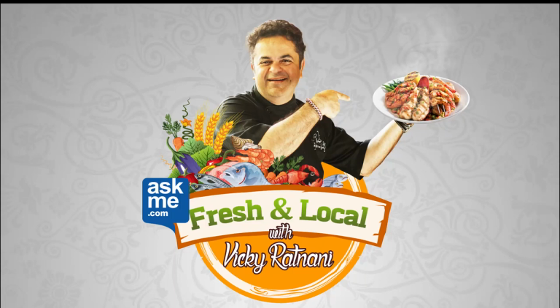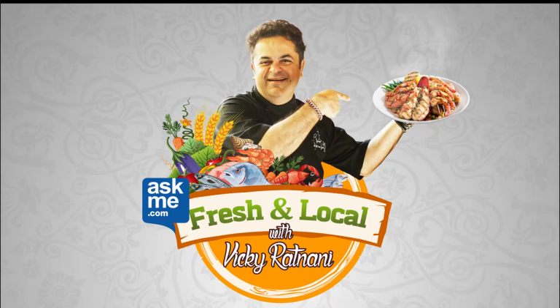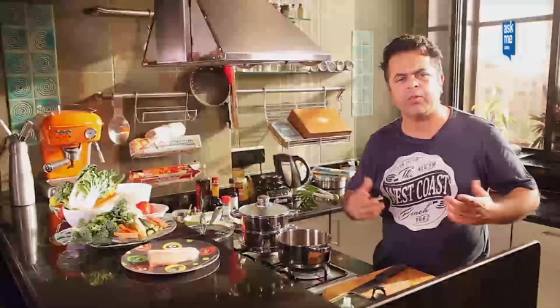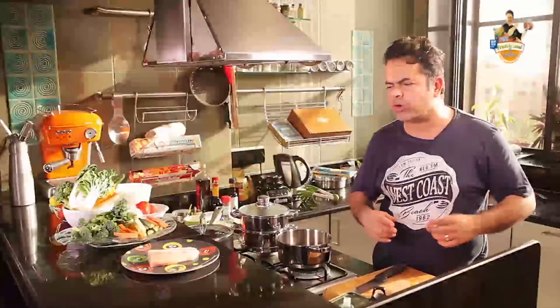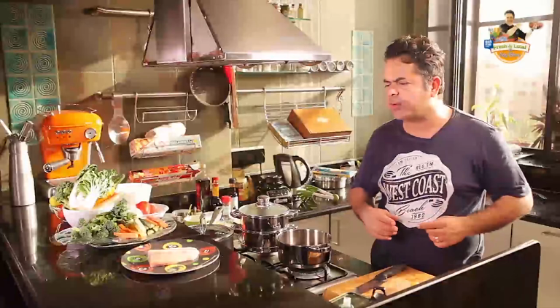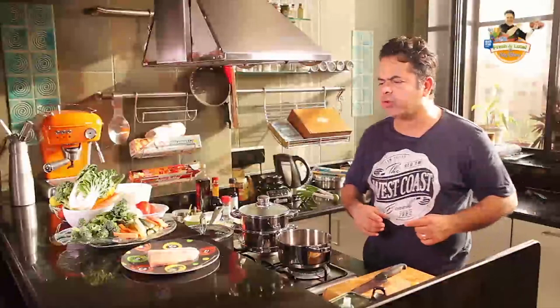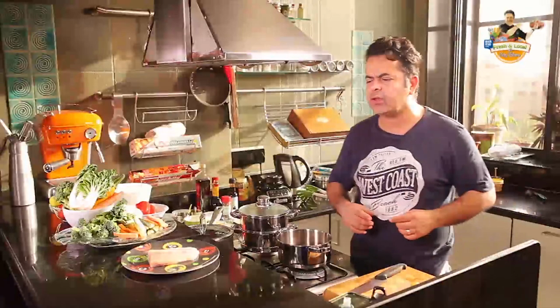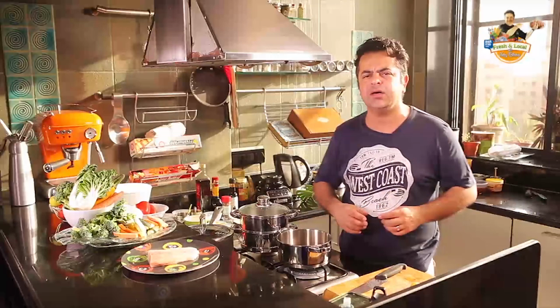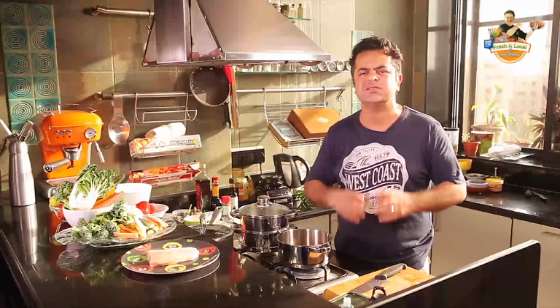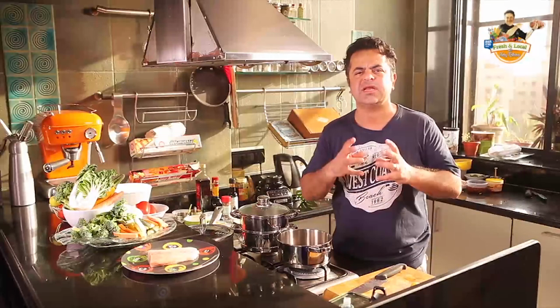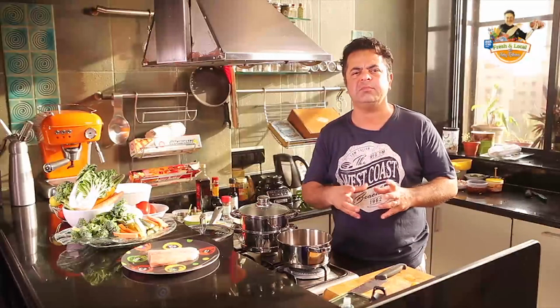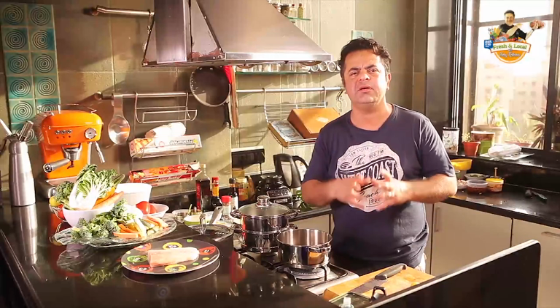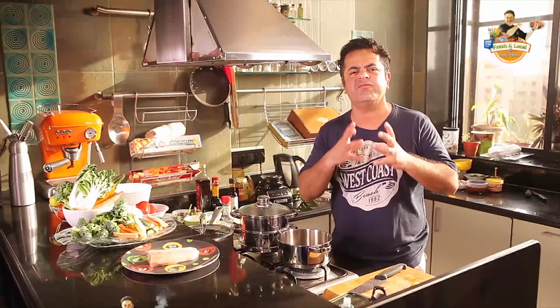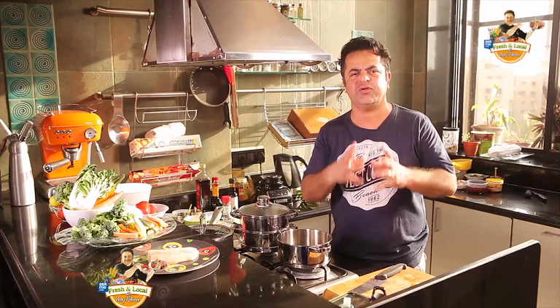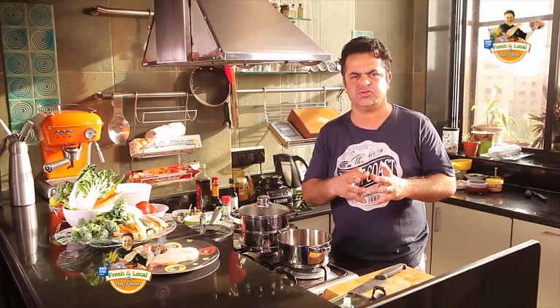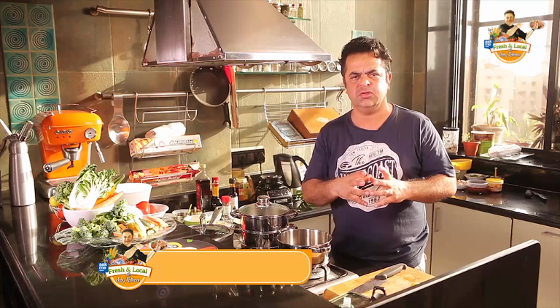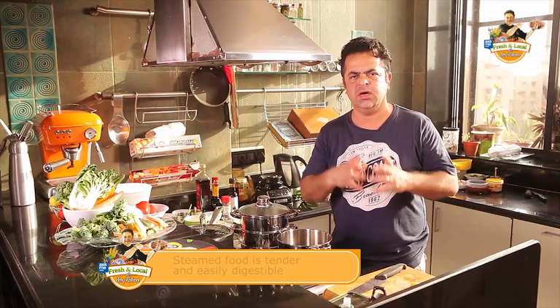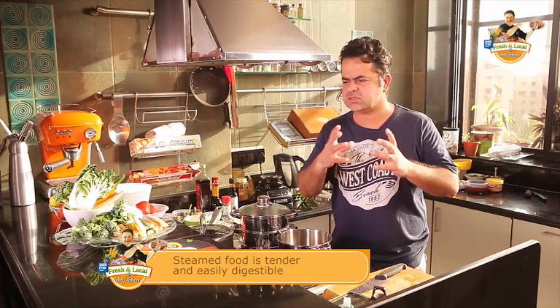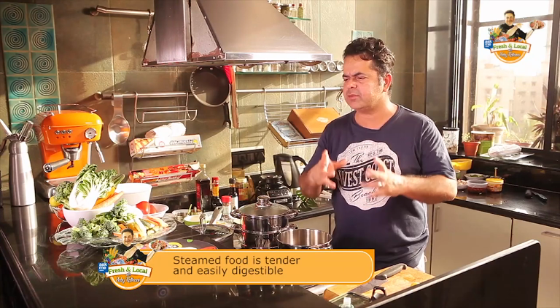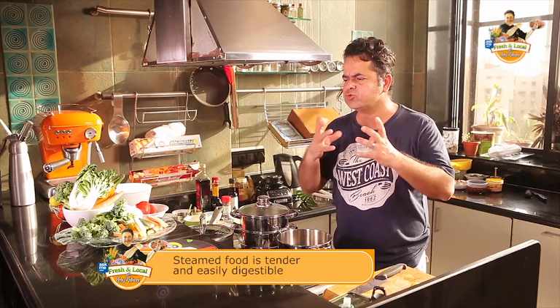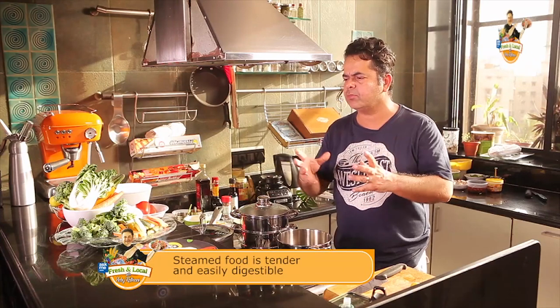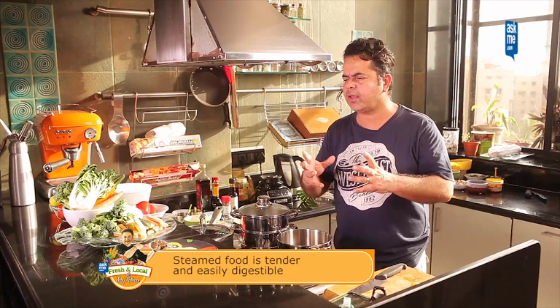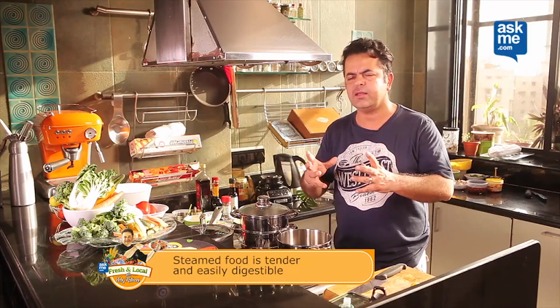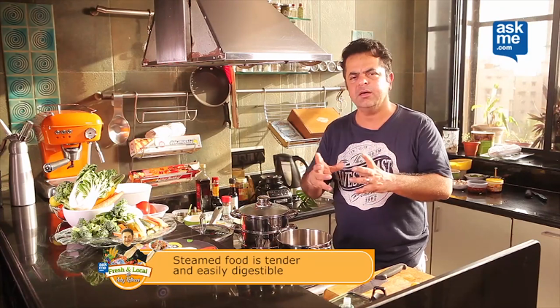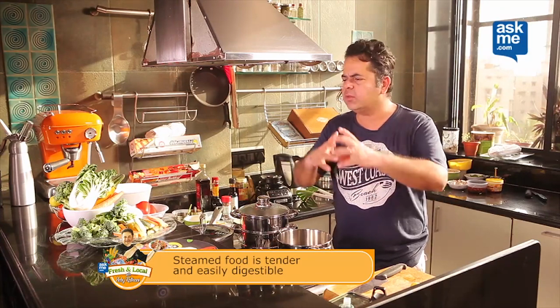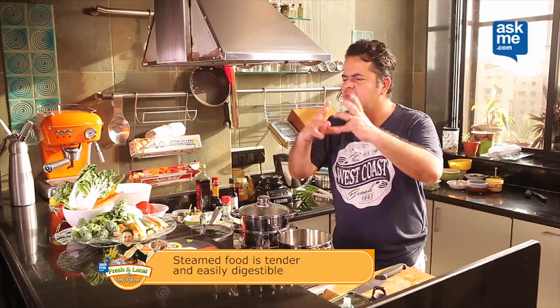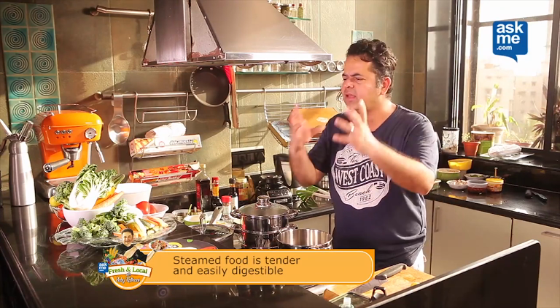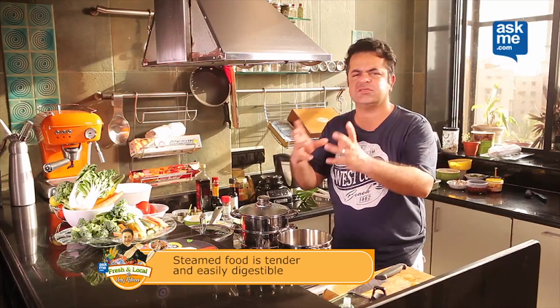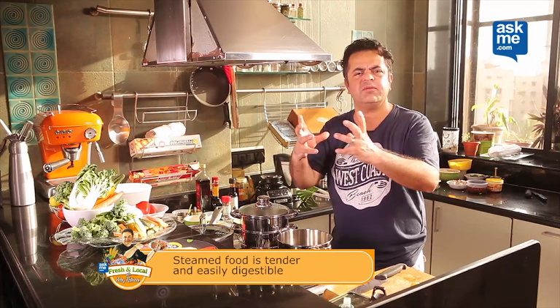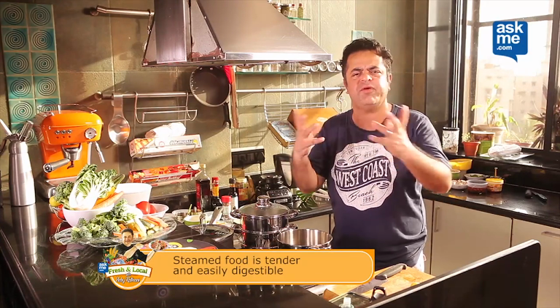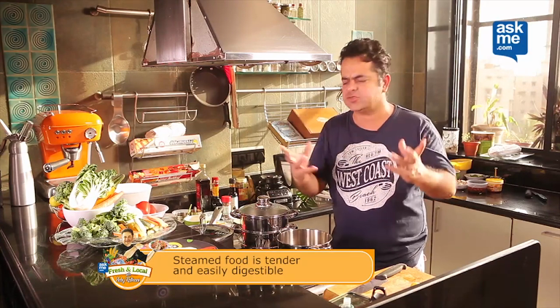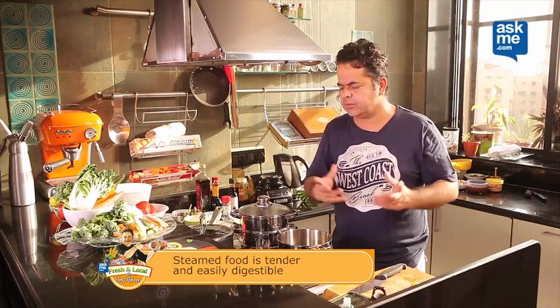We're going to be doing a steamed fish — a steamed surmai with nice steamed vegetables.